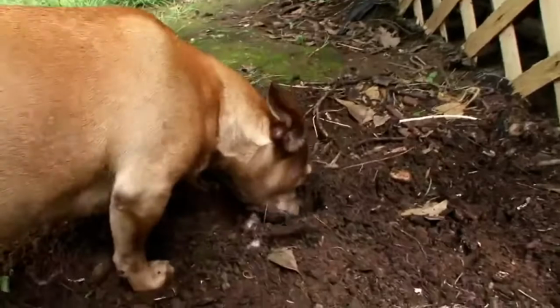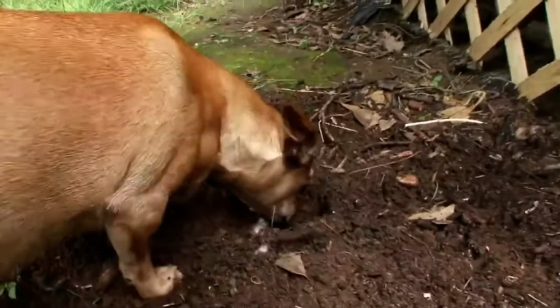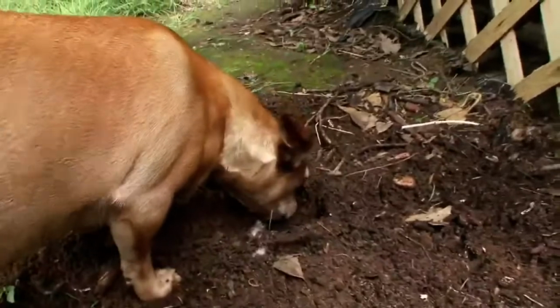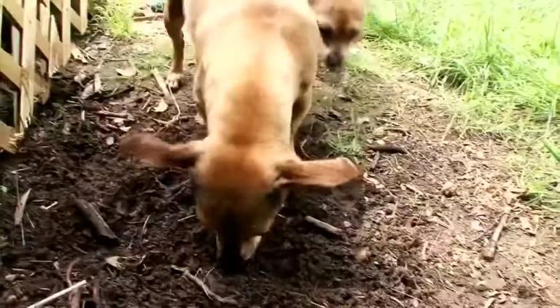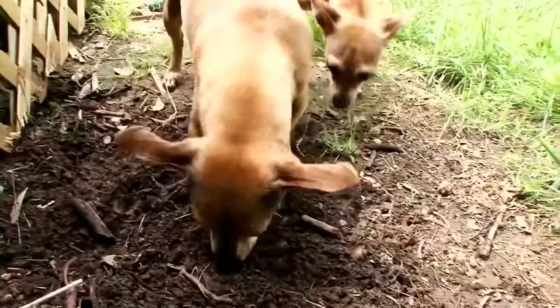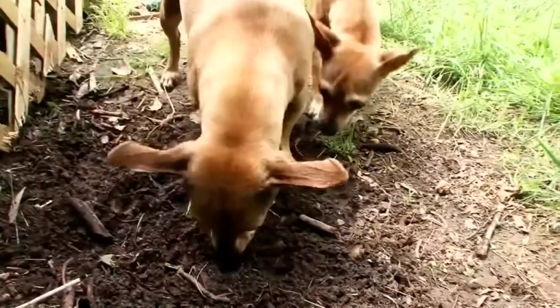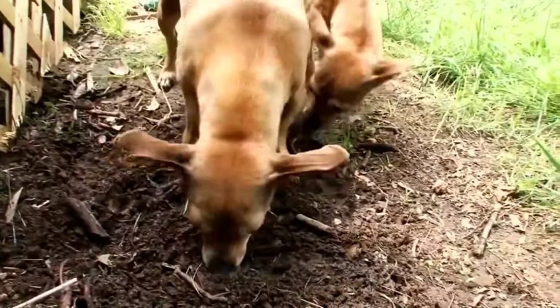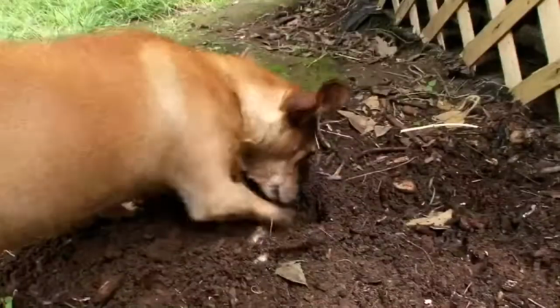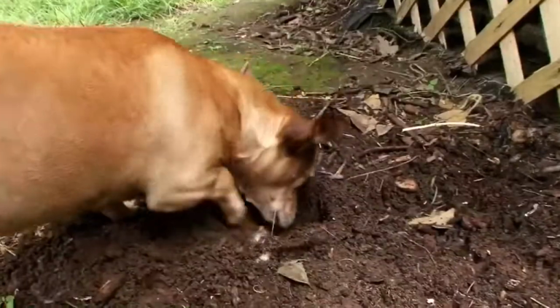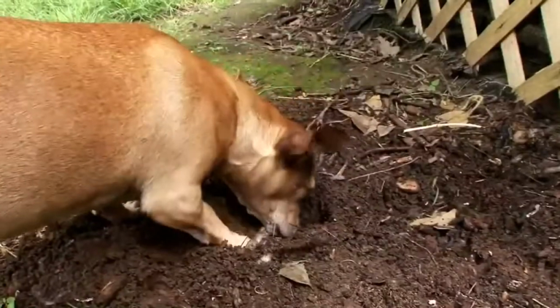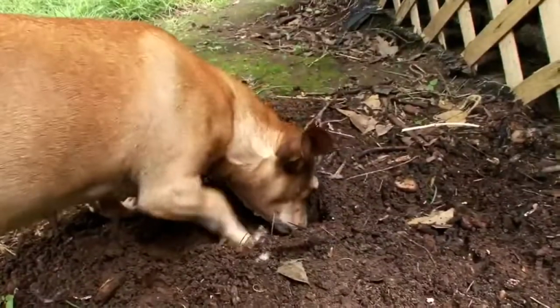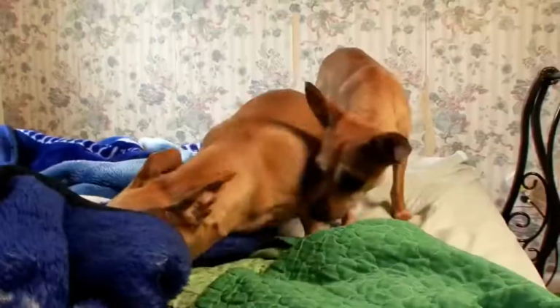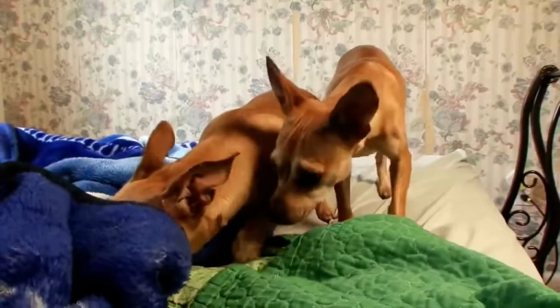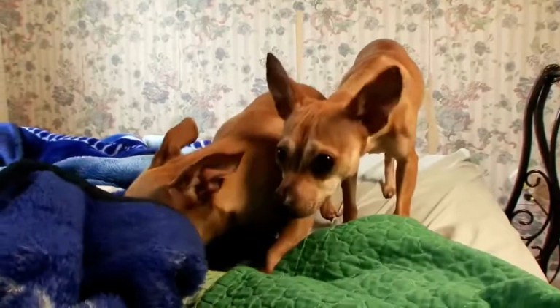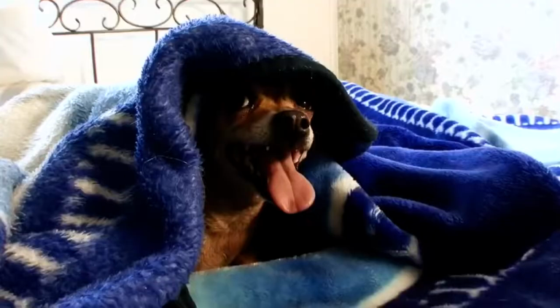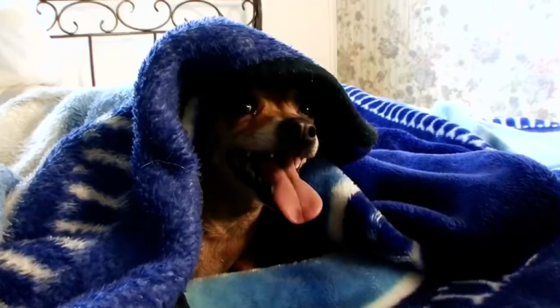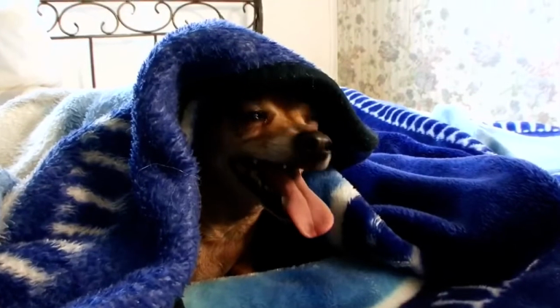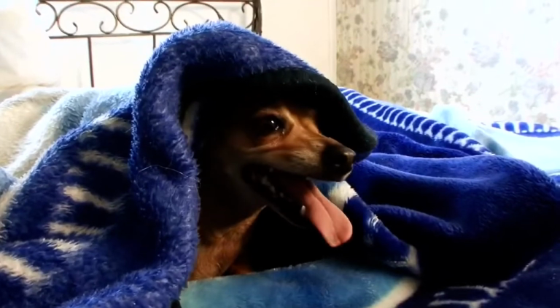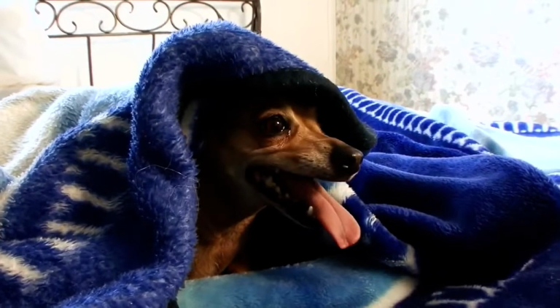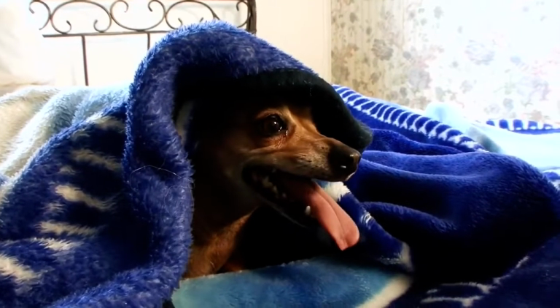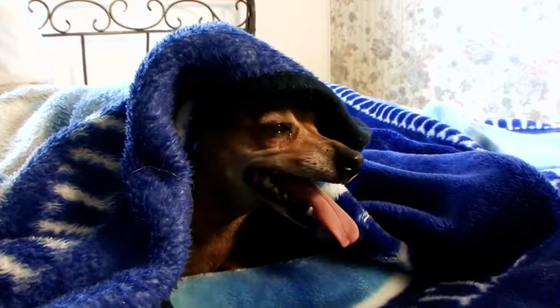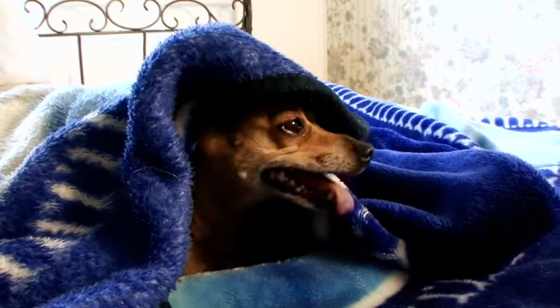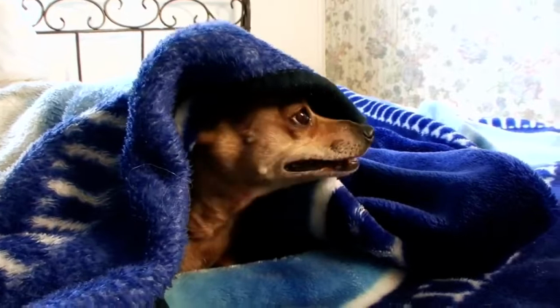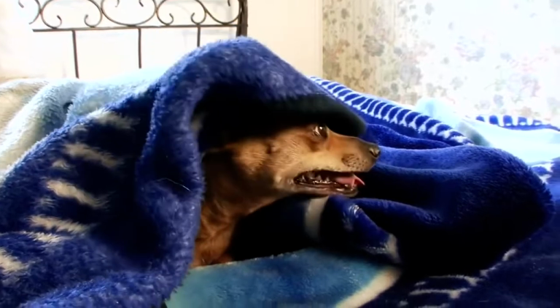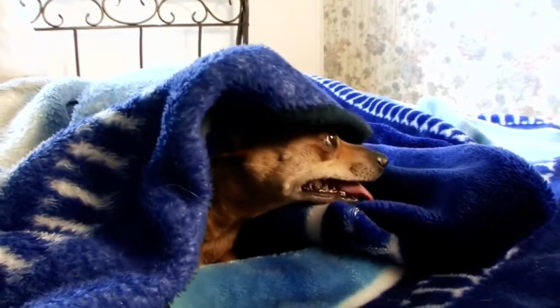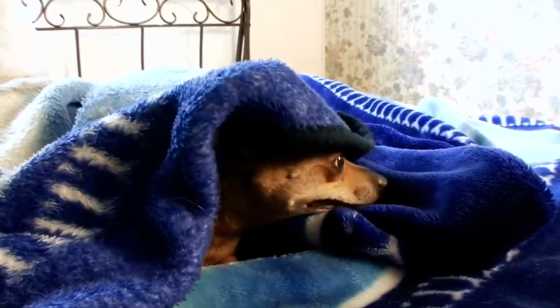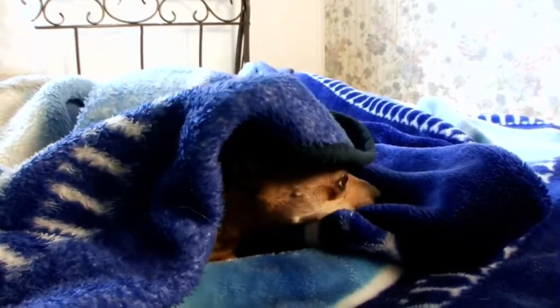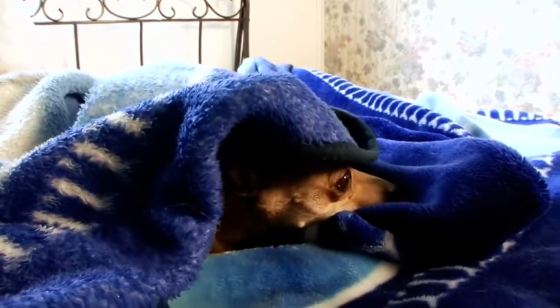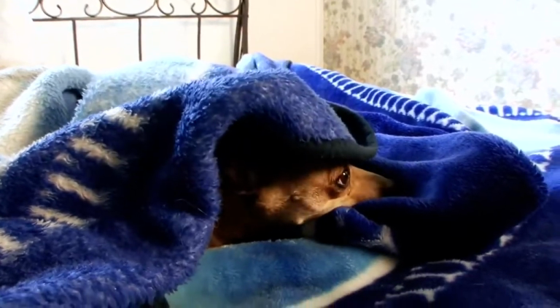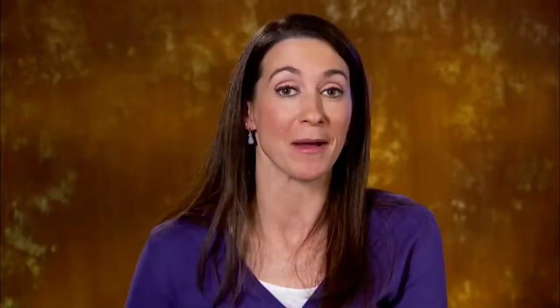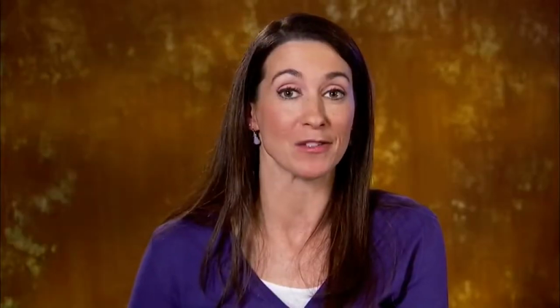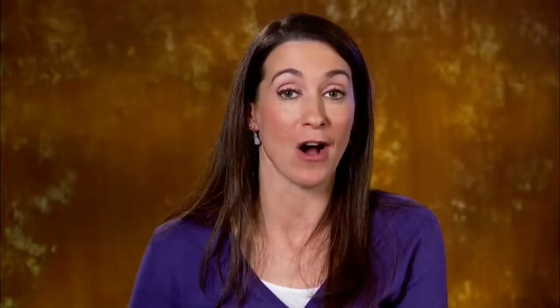Both the Dachshund and Chihuahua are born burrowers. Put the two together, and you get a dog that'll tunnel under your bed covers. They tend to be very expressive — it's one of the charming things about this cross.